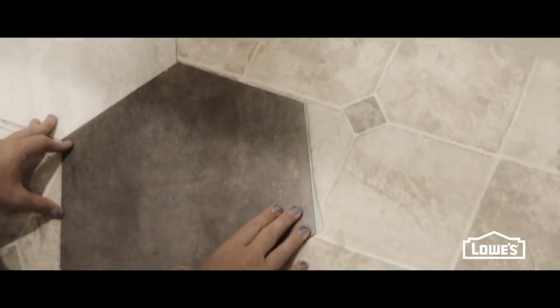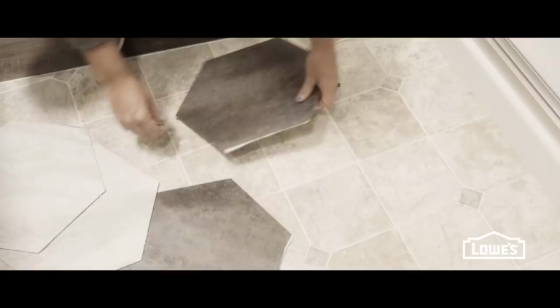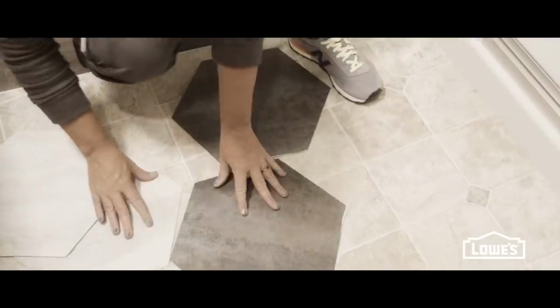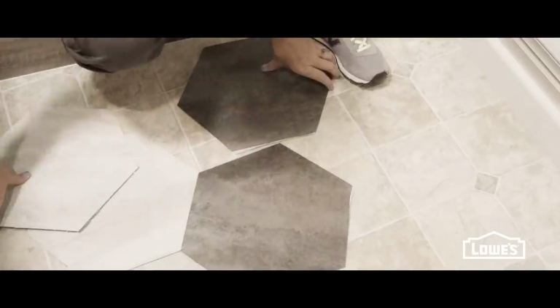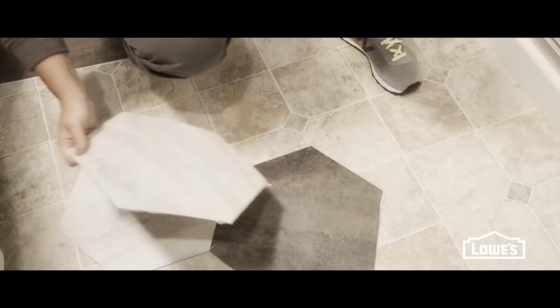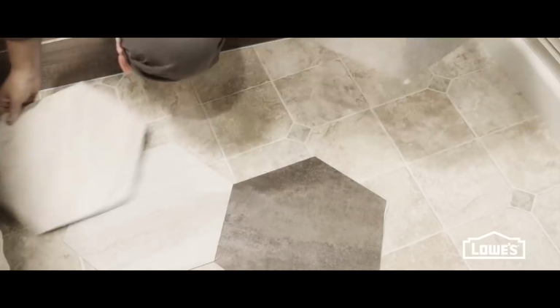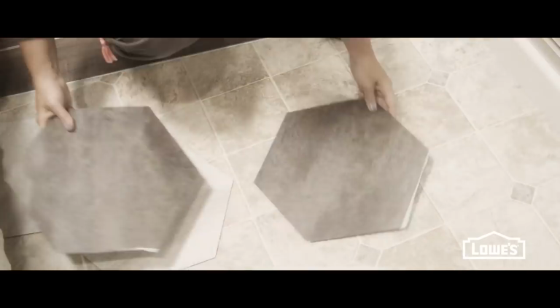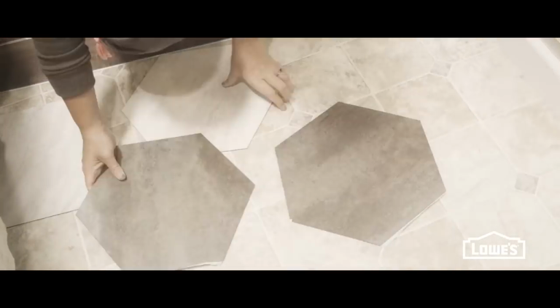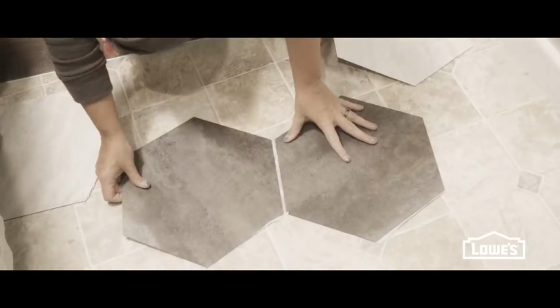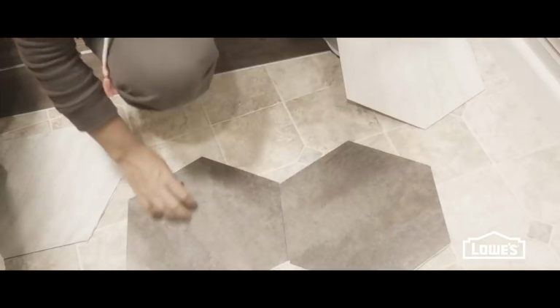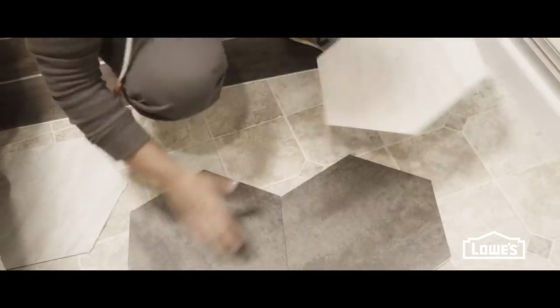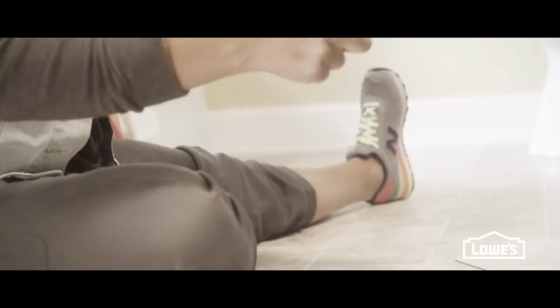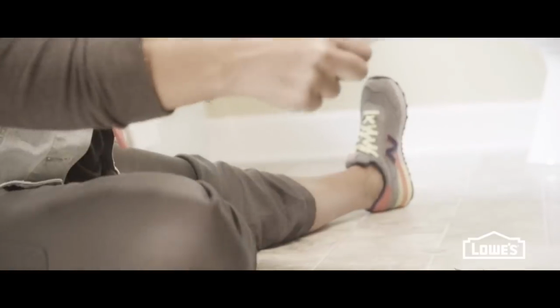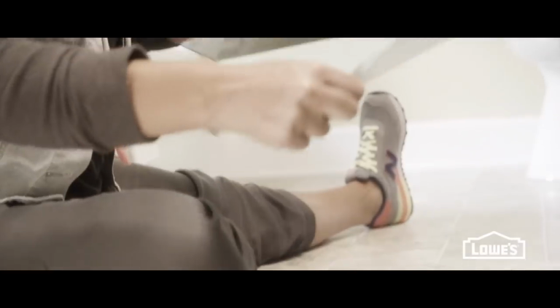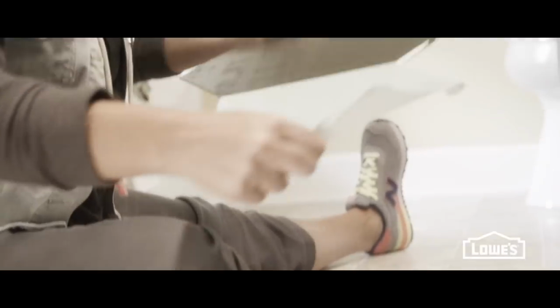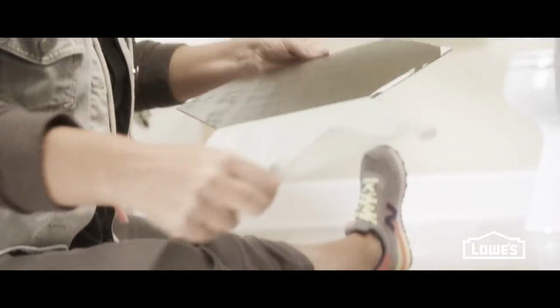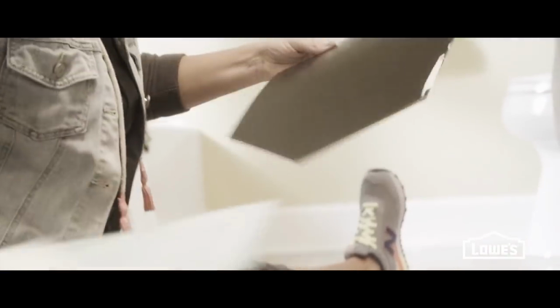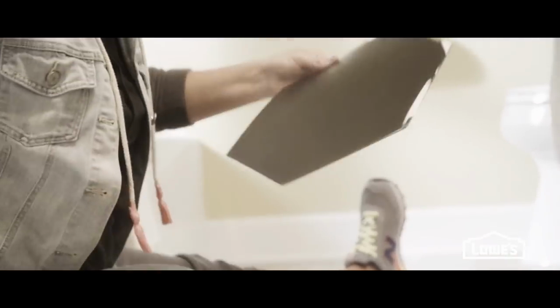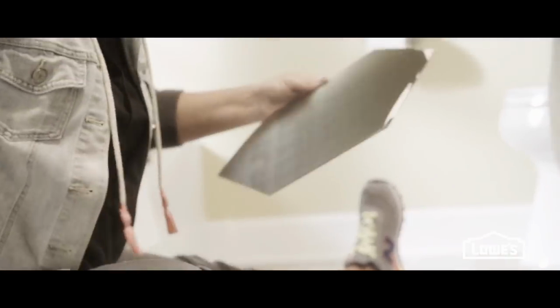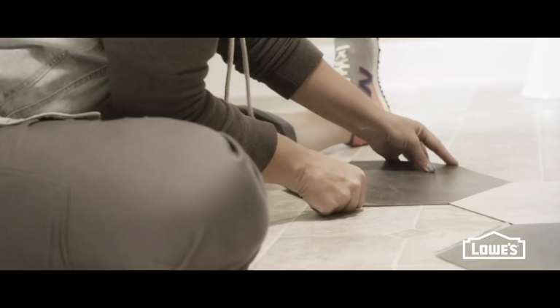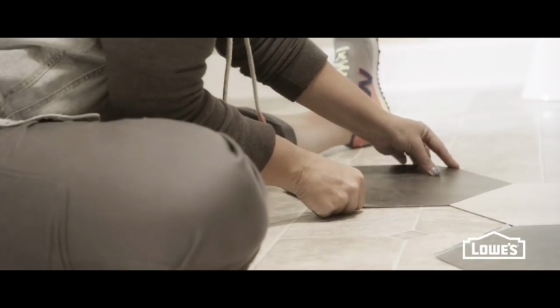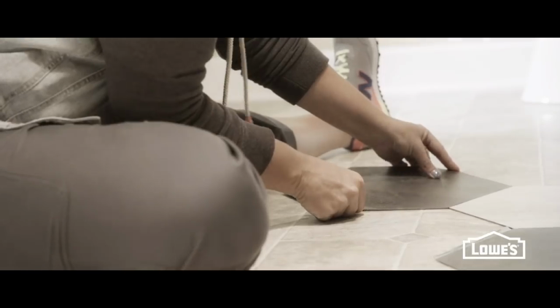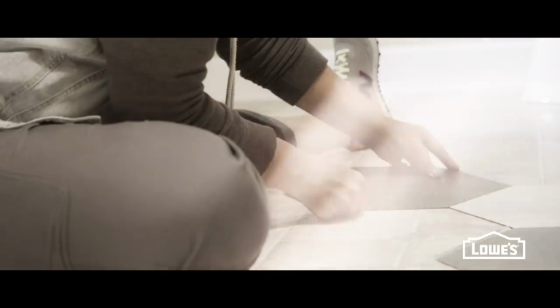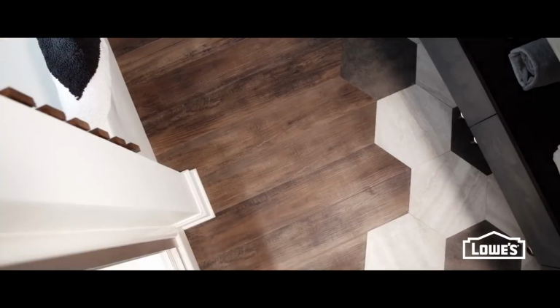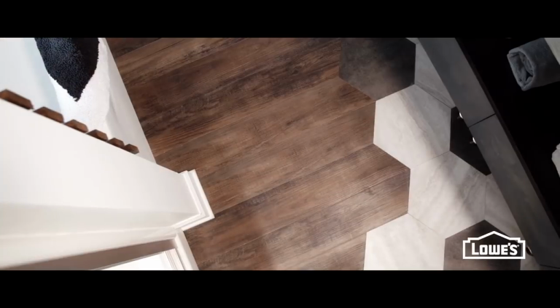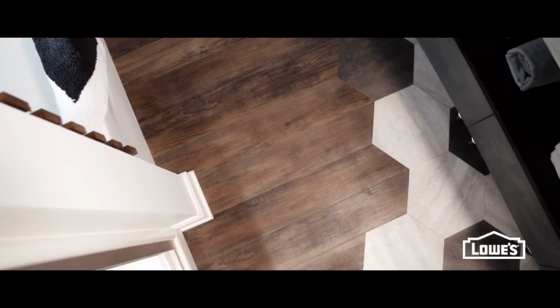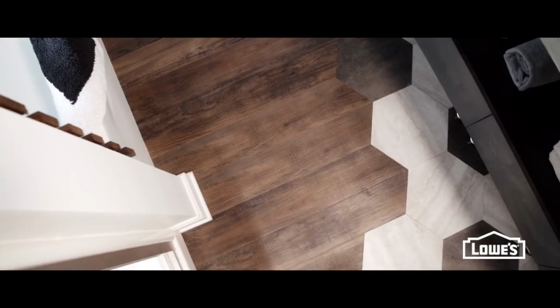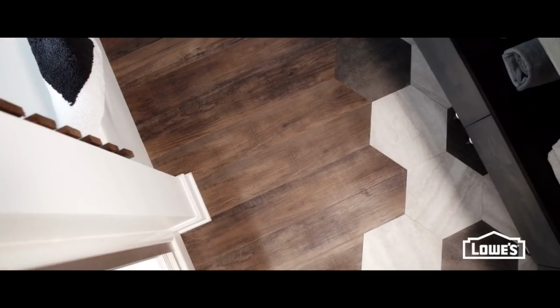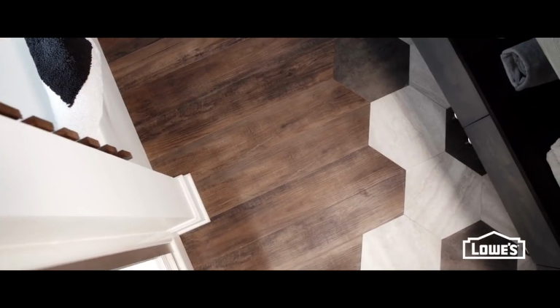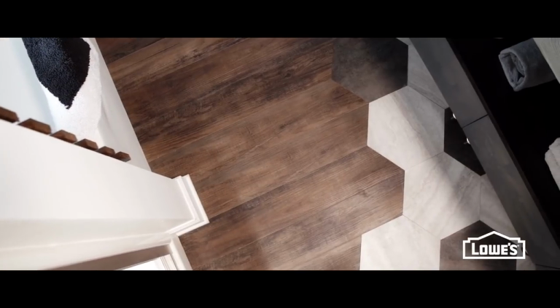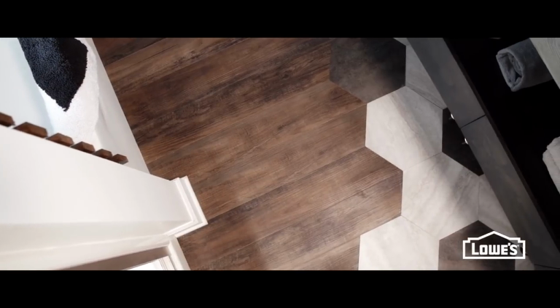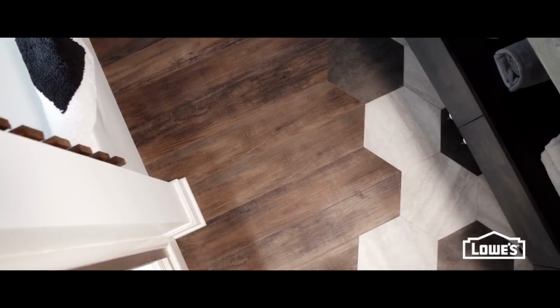So as soon as you walk in, one of the first things you see is kind of an interesting mosaic that just screams custom bathroom.